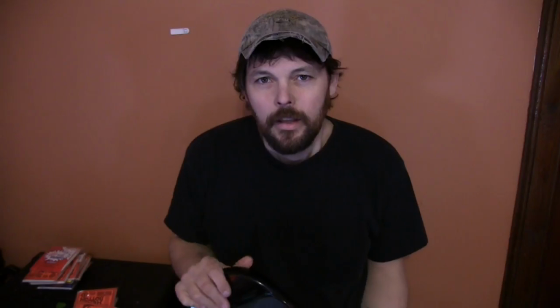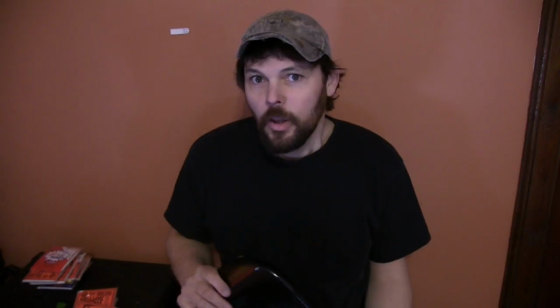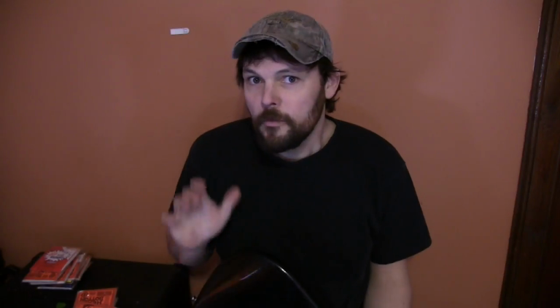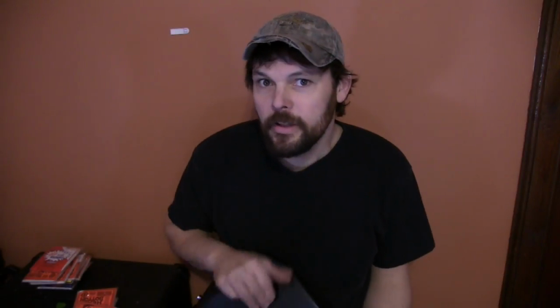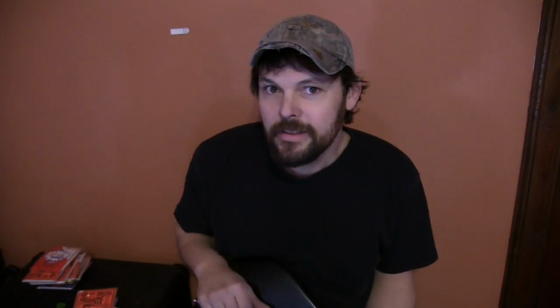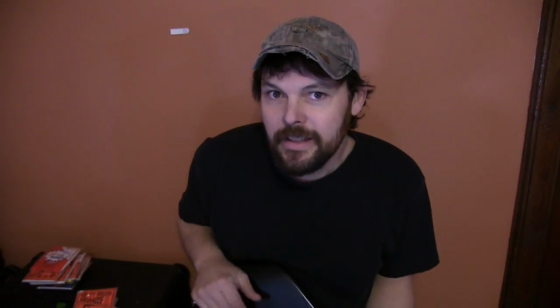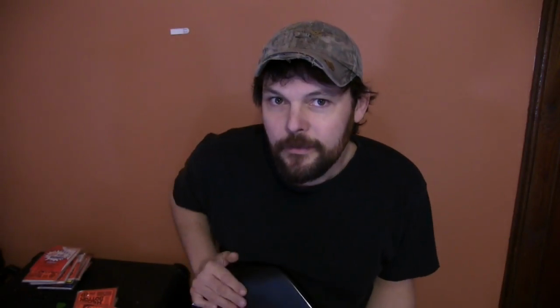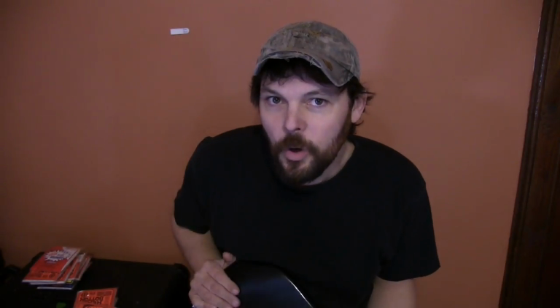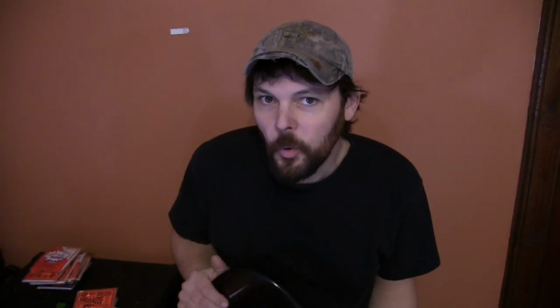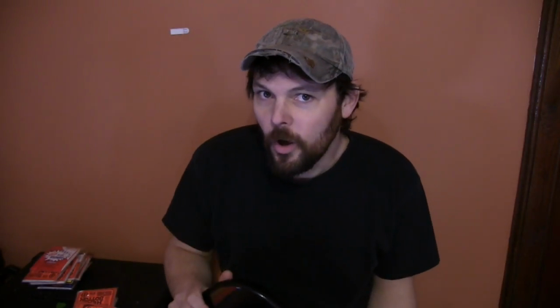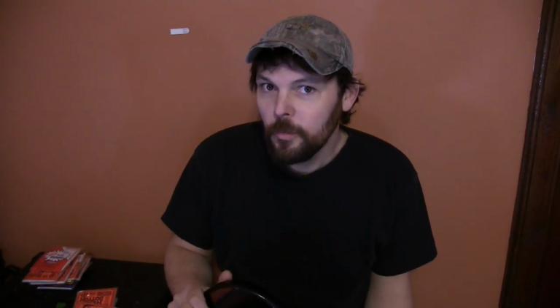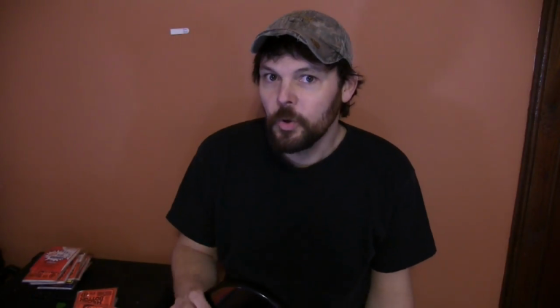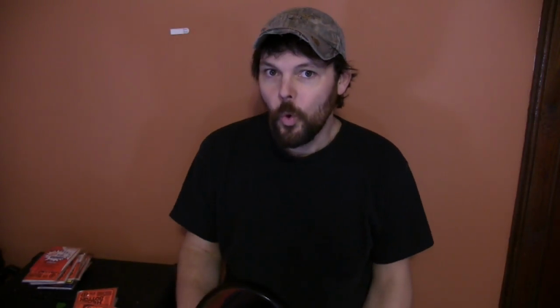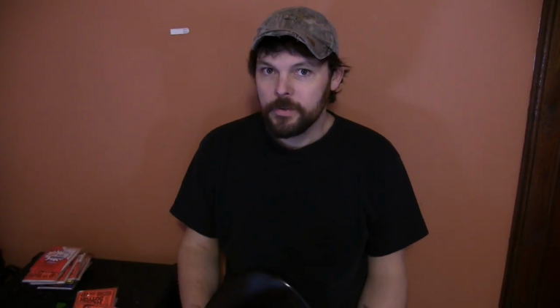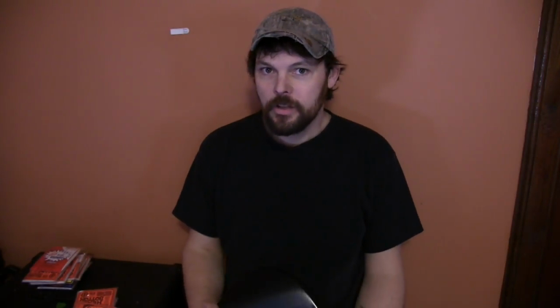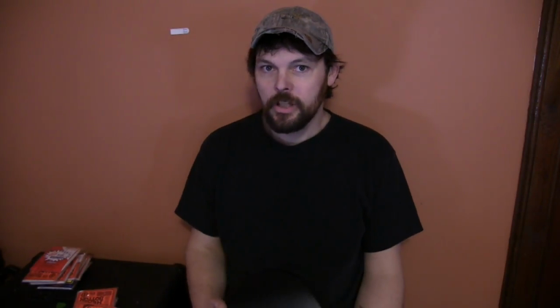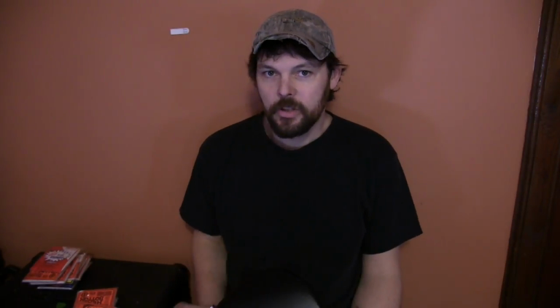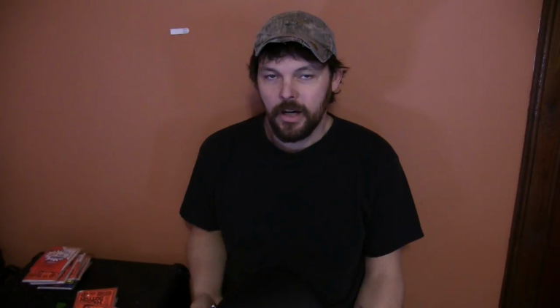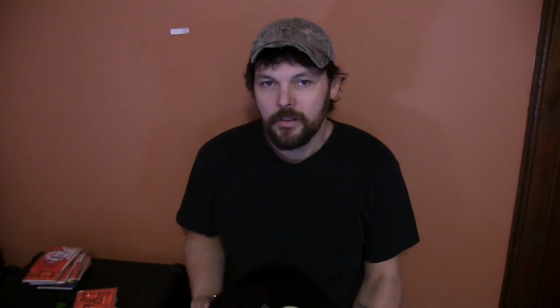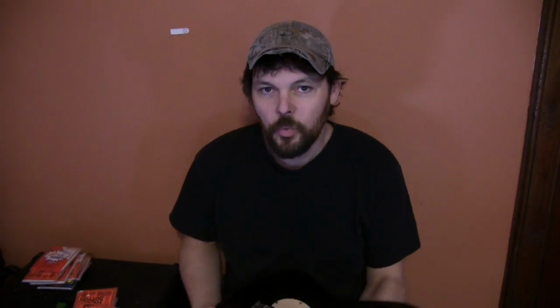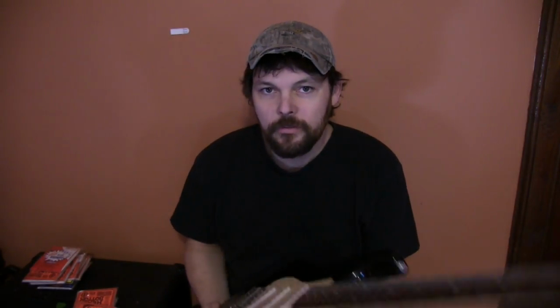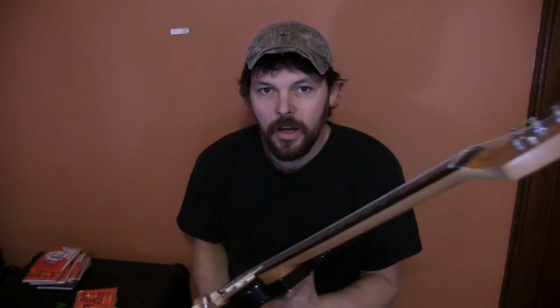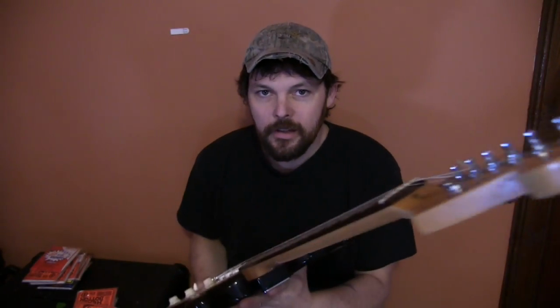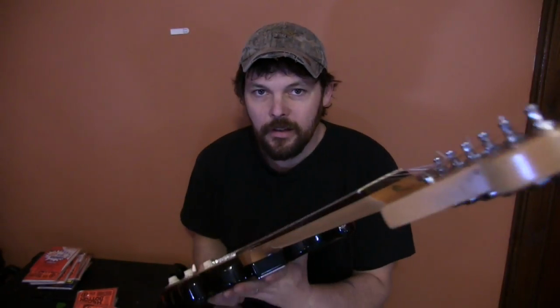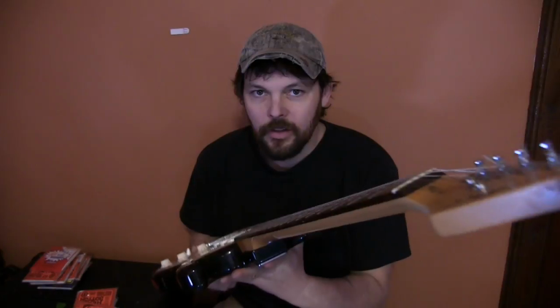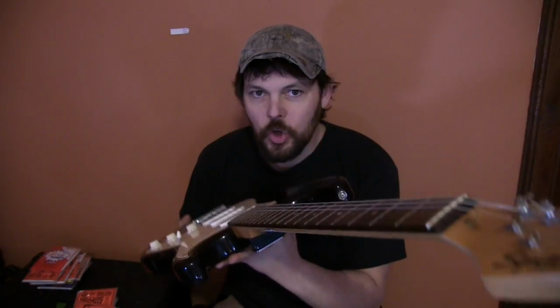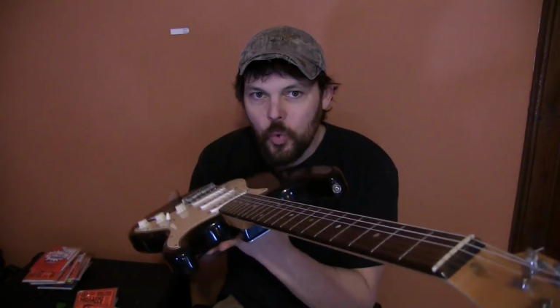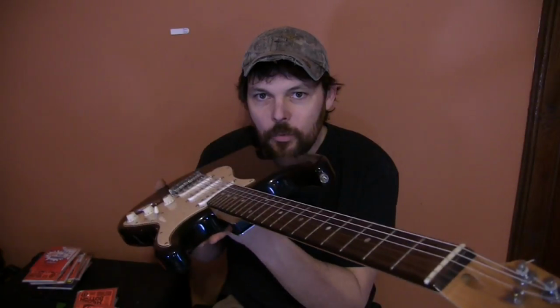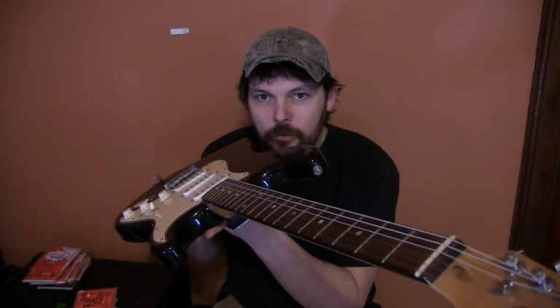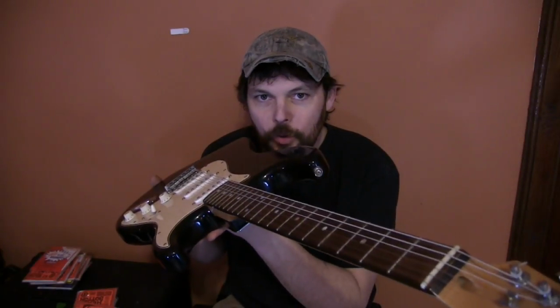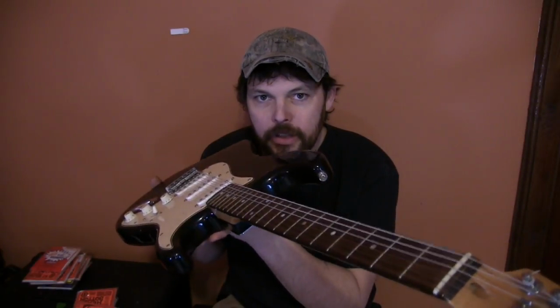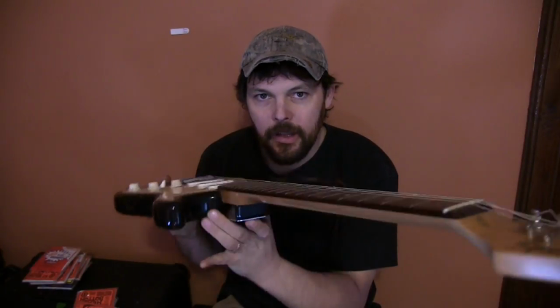Hello everybody, this is Dave Whipple. Welcome to Whip's Cheap Guitars. We've got a great one for you today.